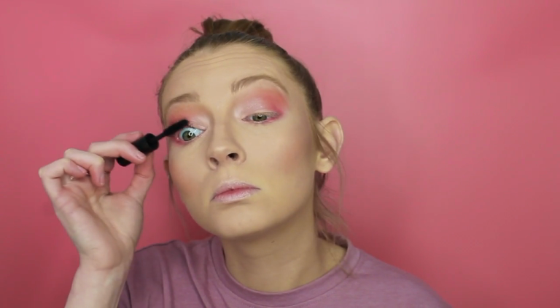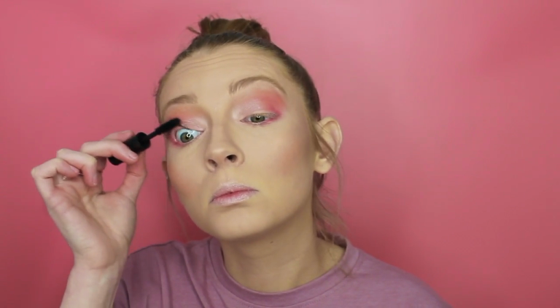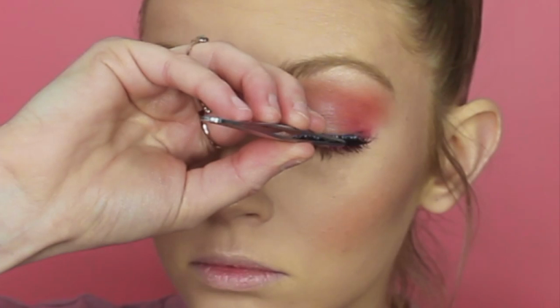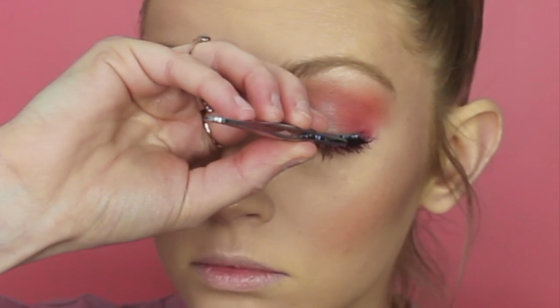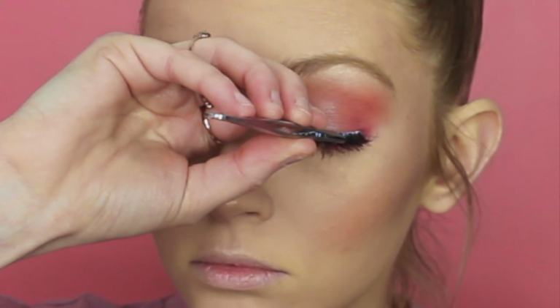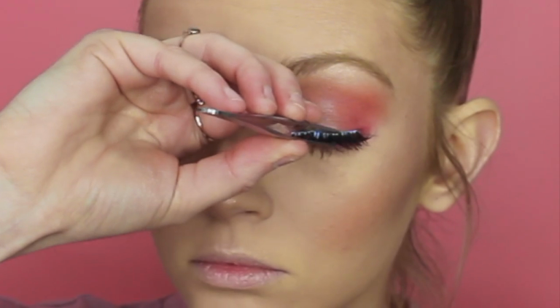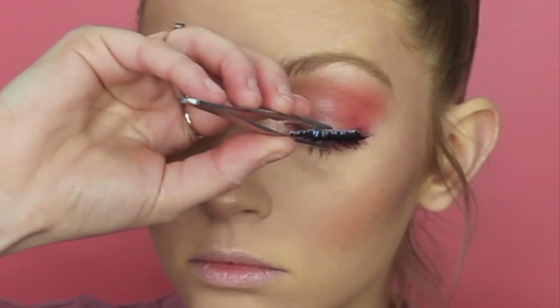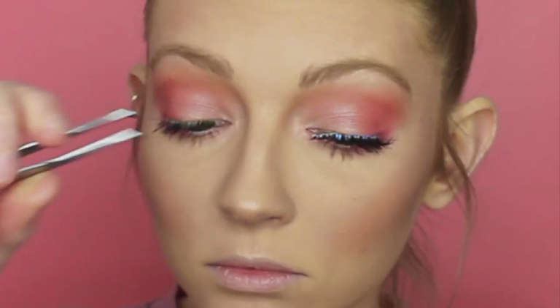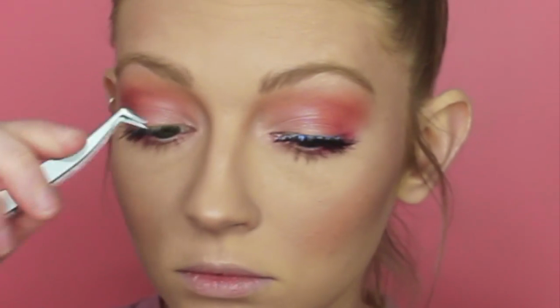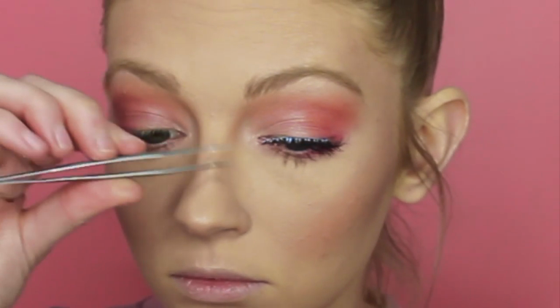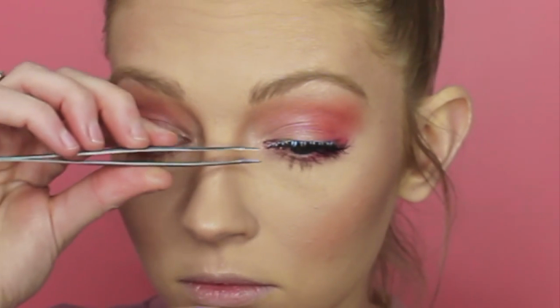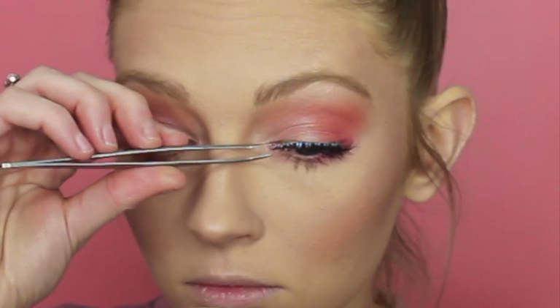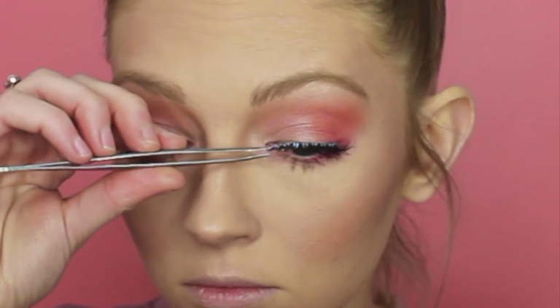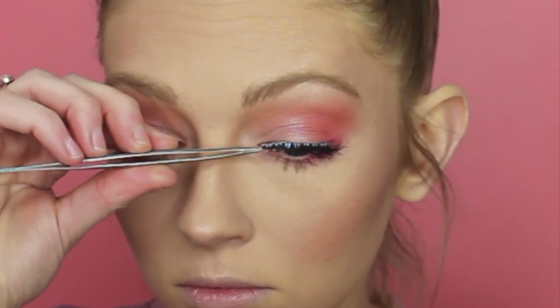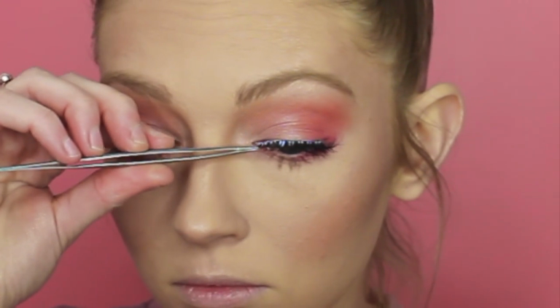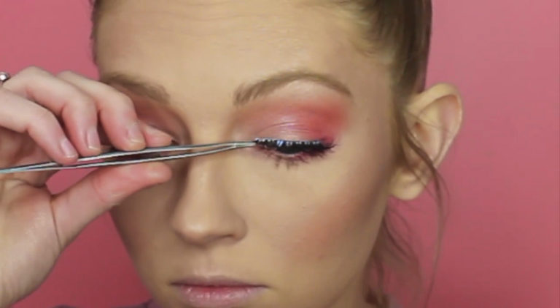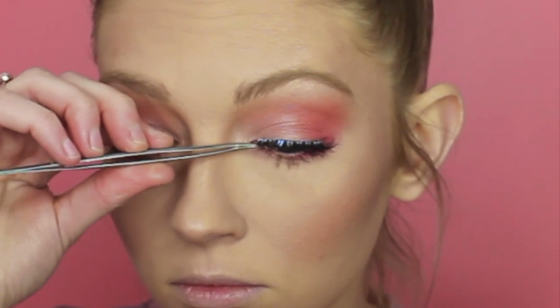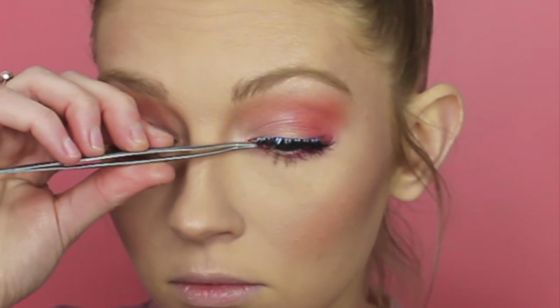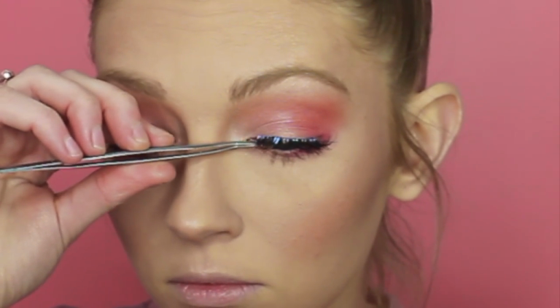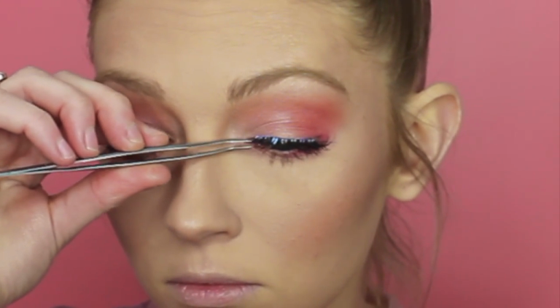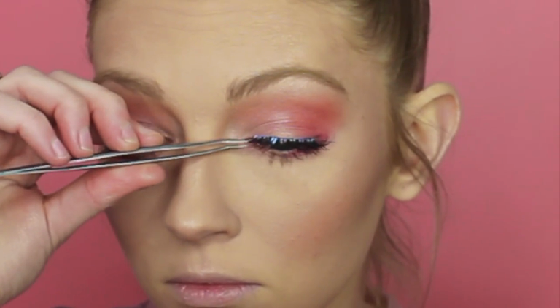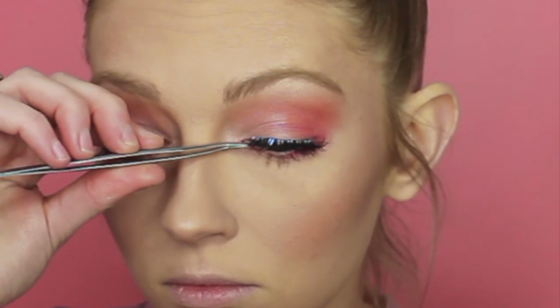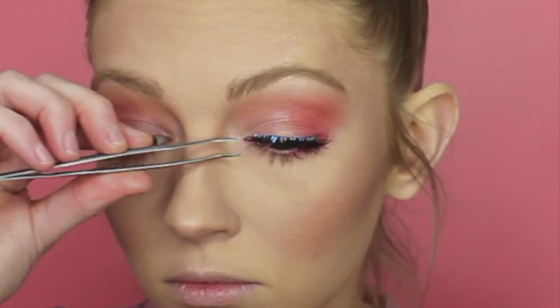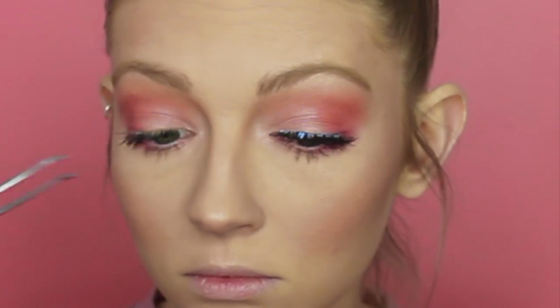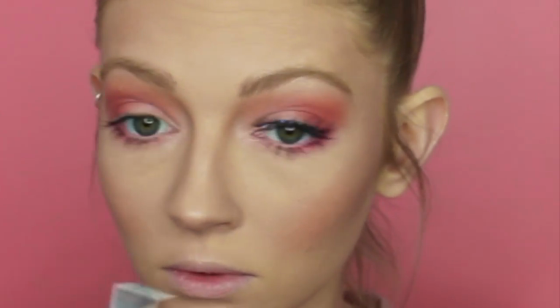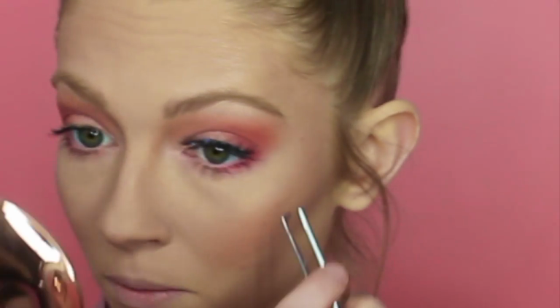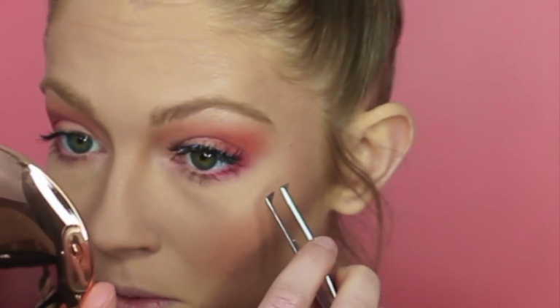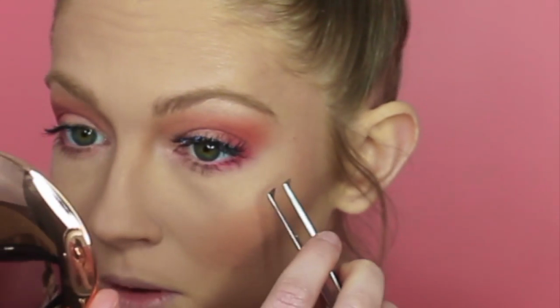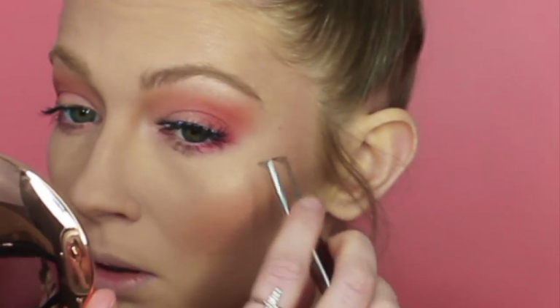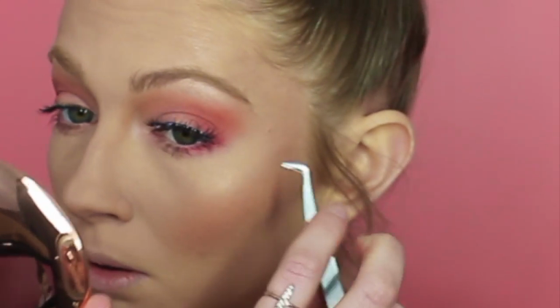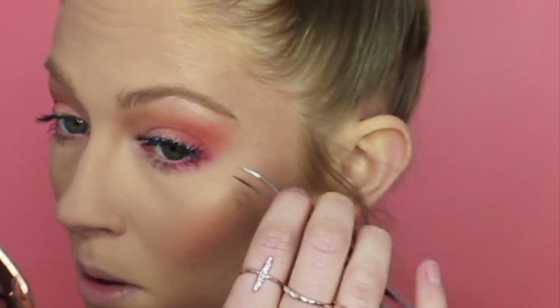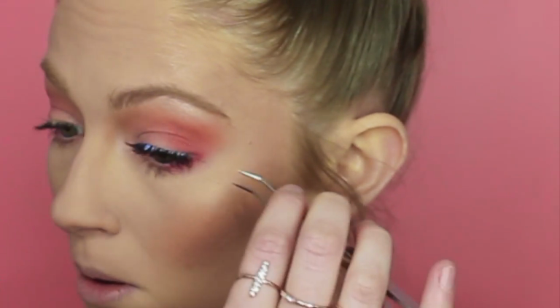For lashes I'm going to be applying the Eylure 117 Whispers - they're my favourite ones from Eylure.